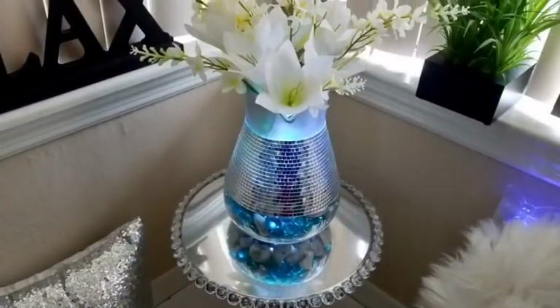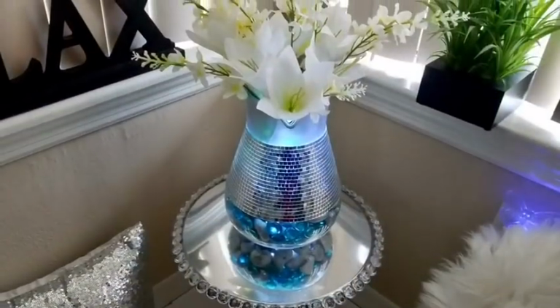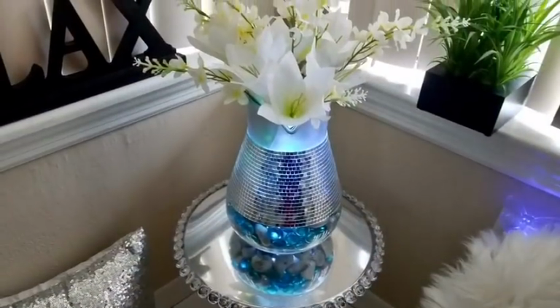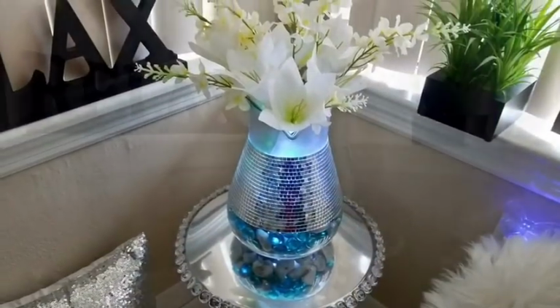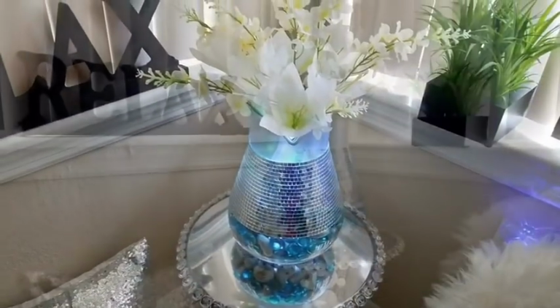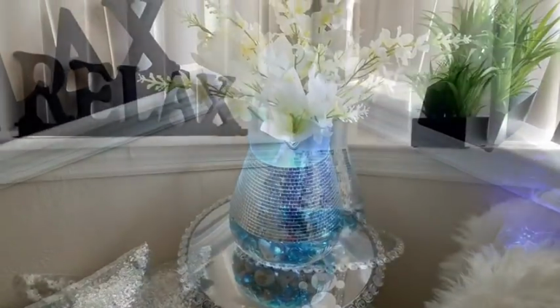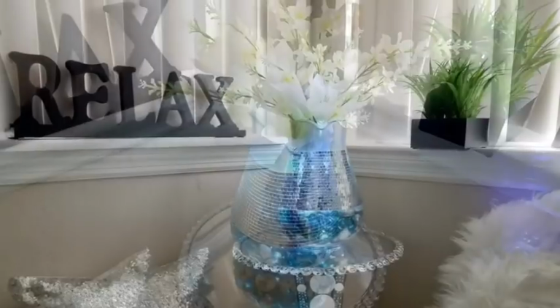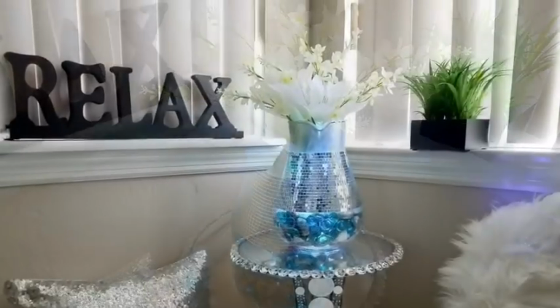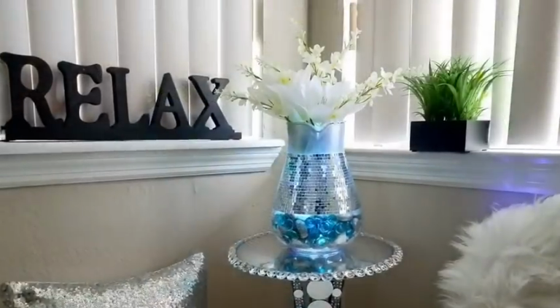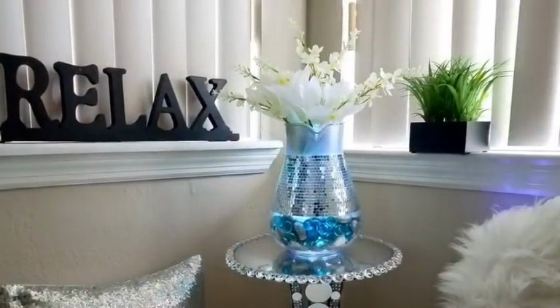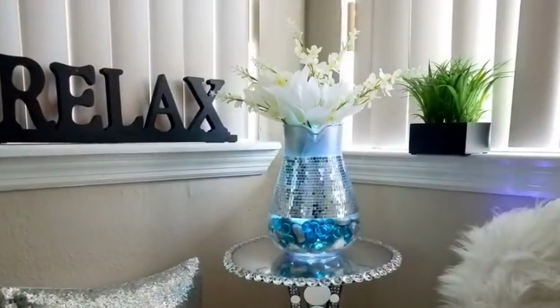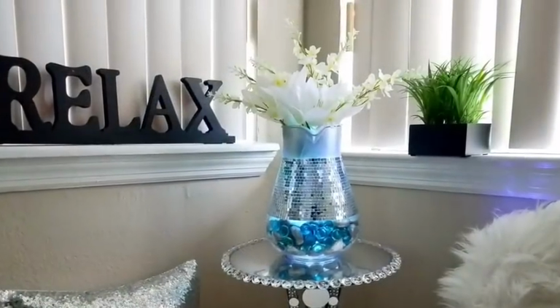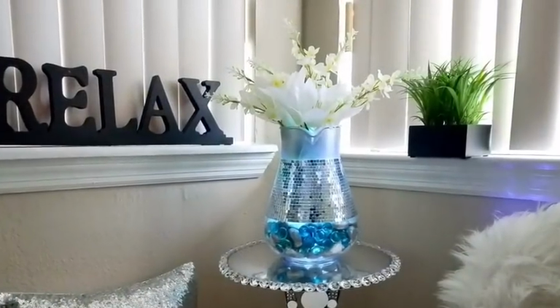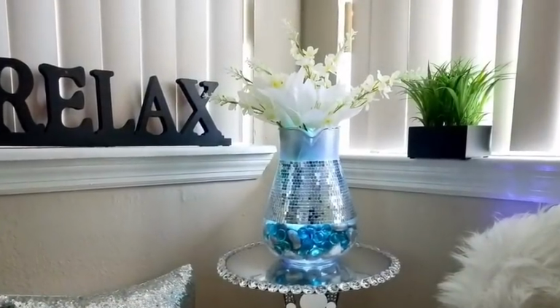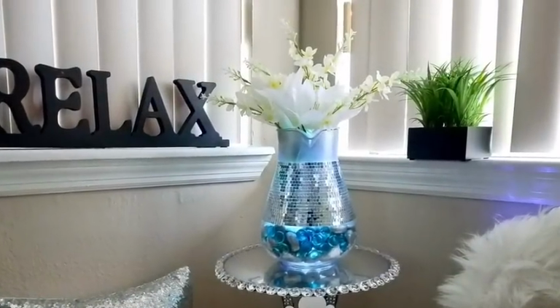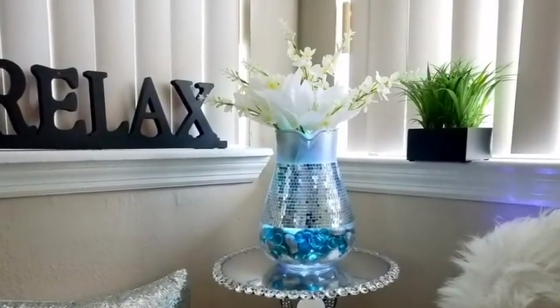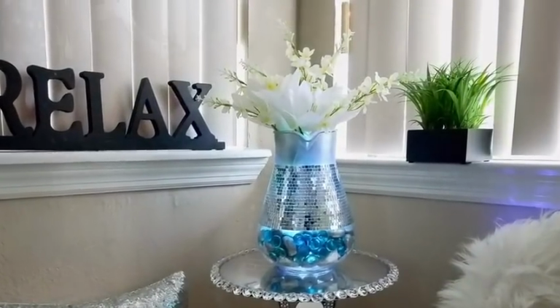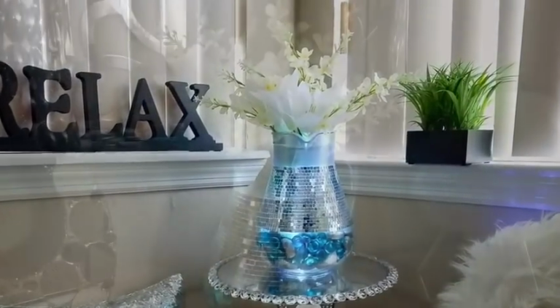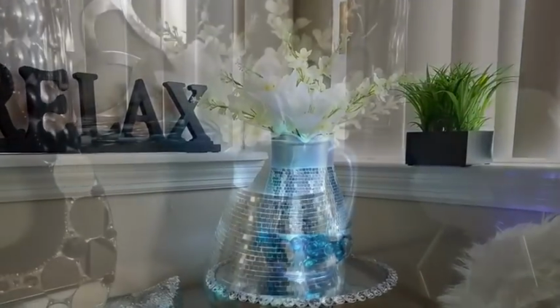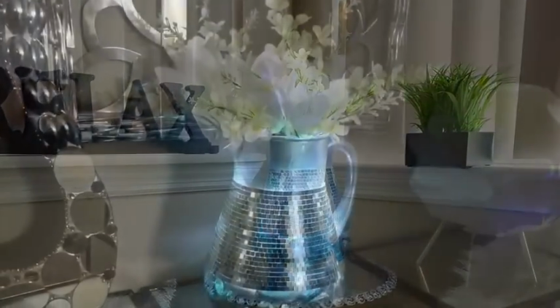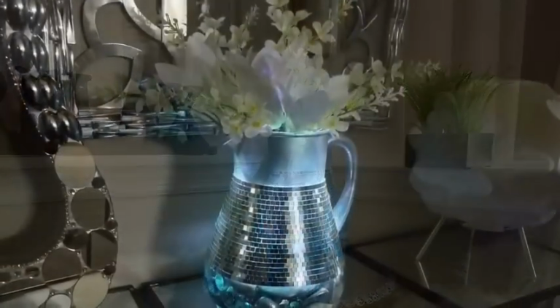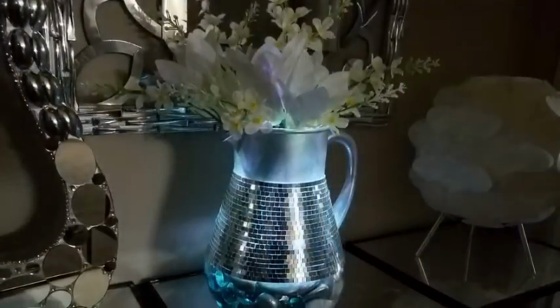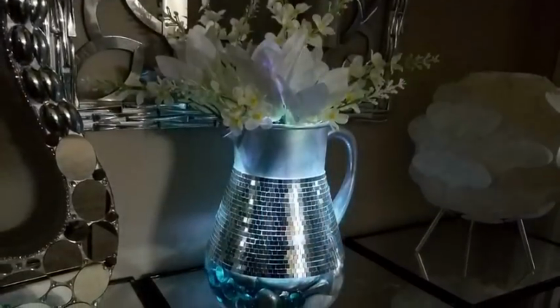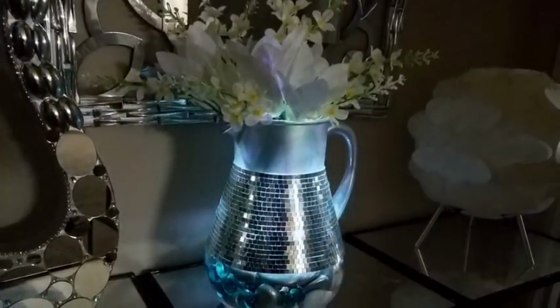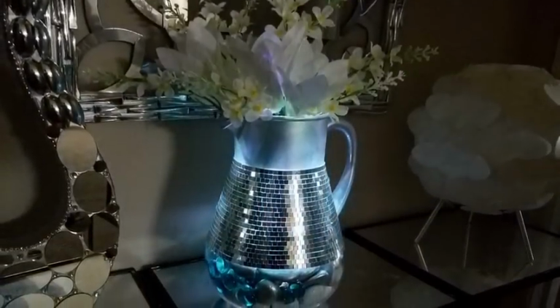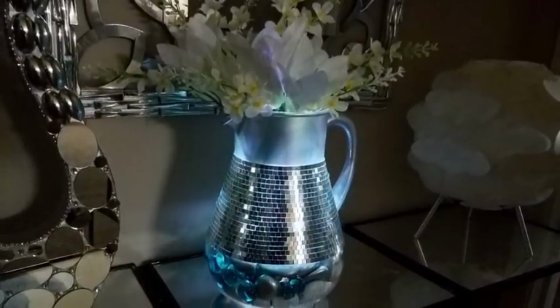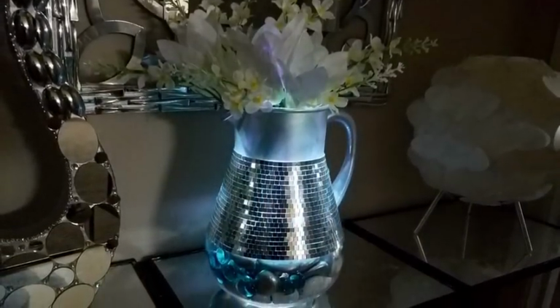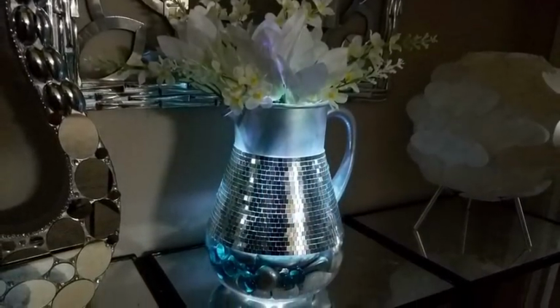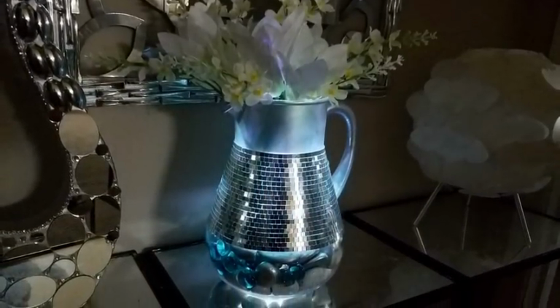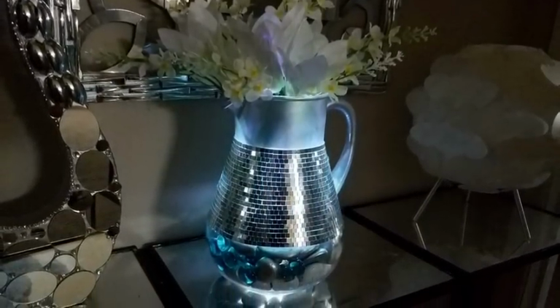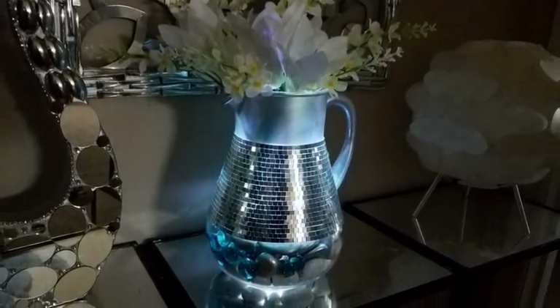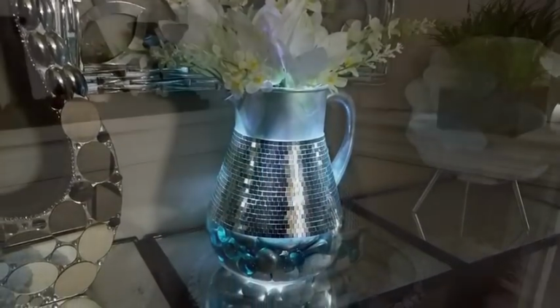I'm so happy with the way I was able to transform a pitcher that I got from Walmart into this glam decorative flower vase.